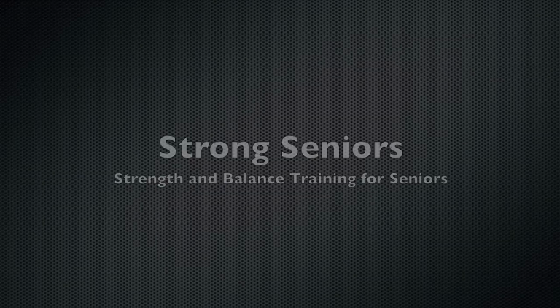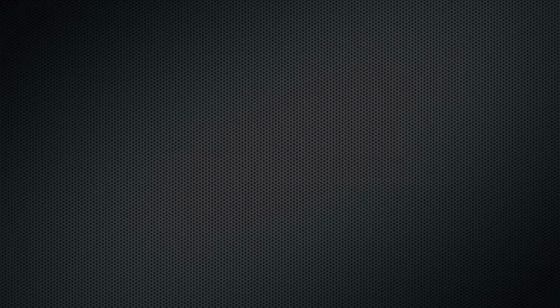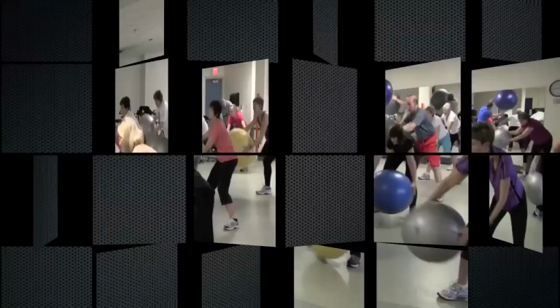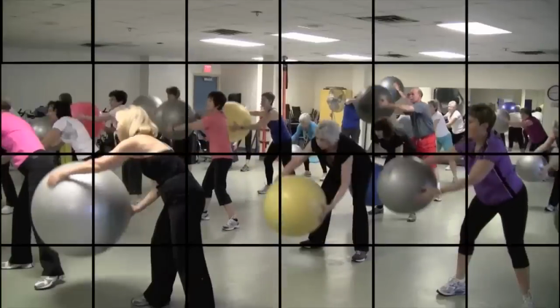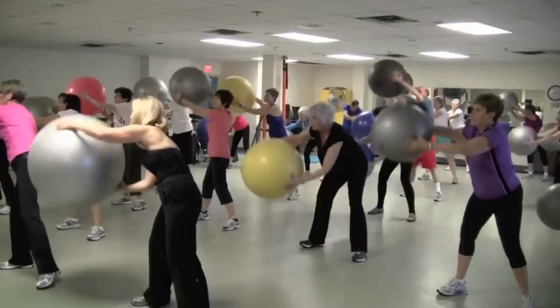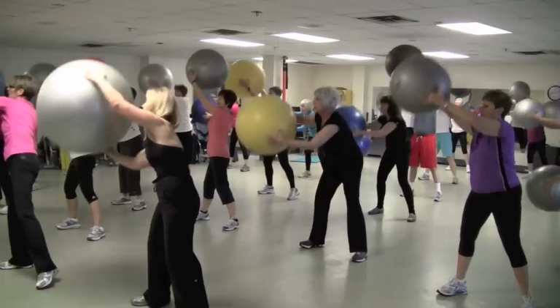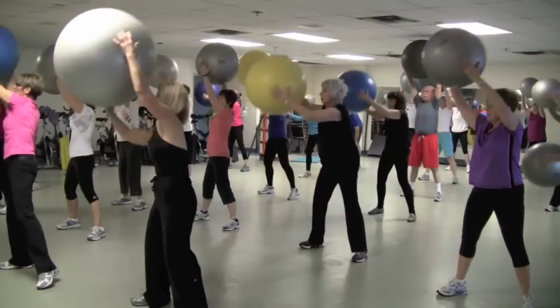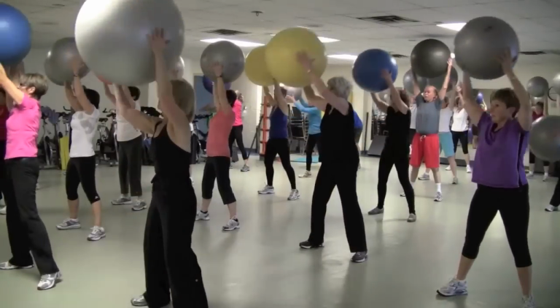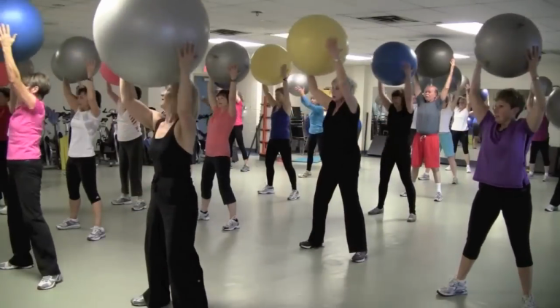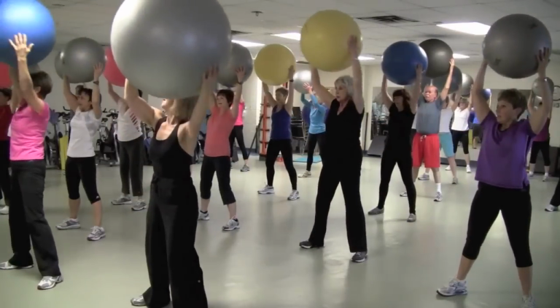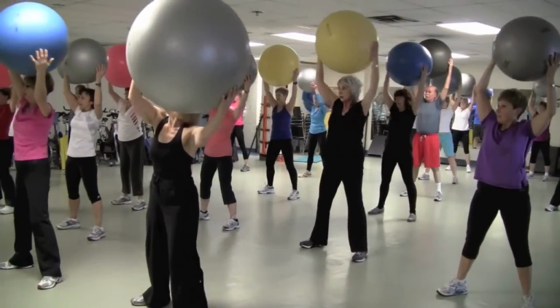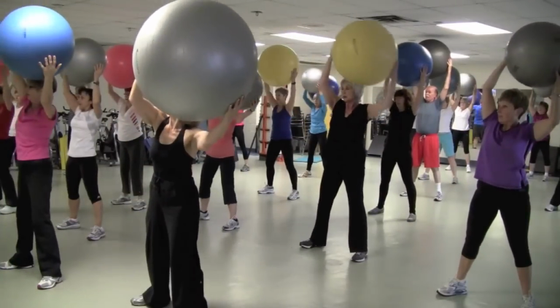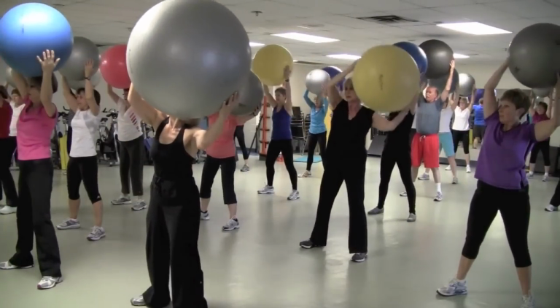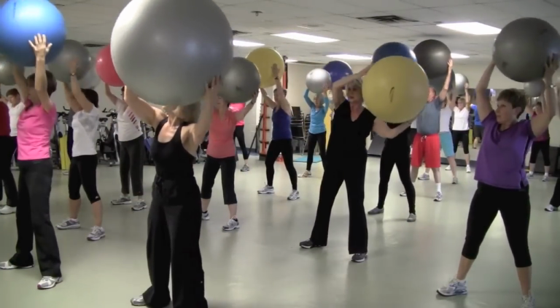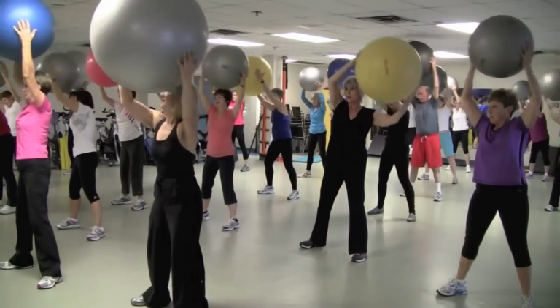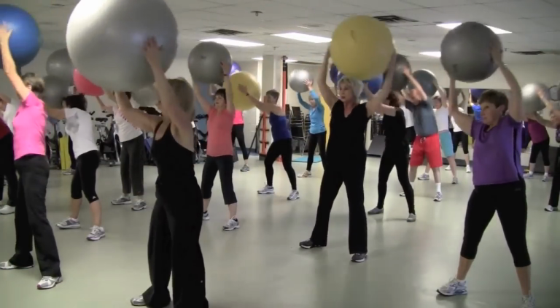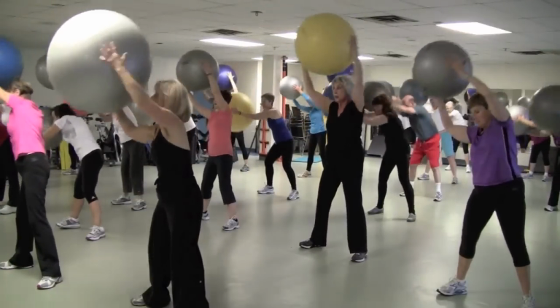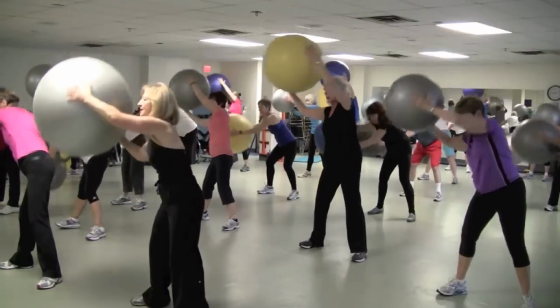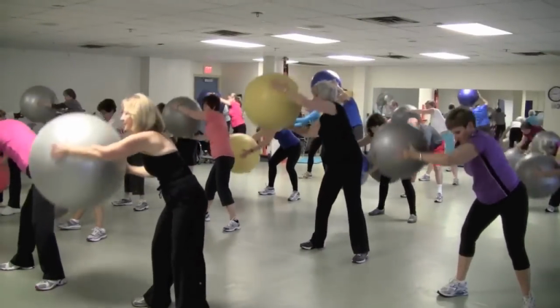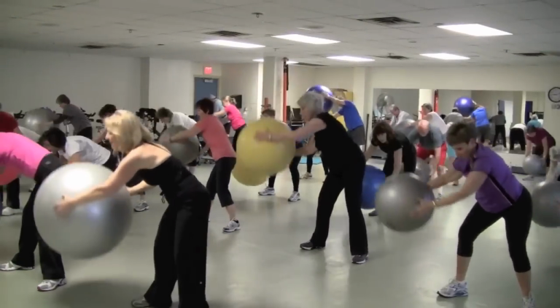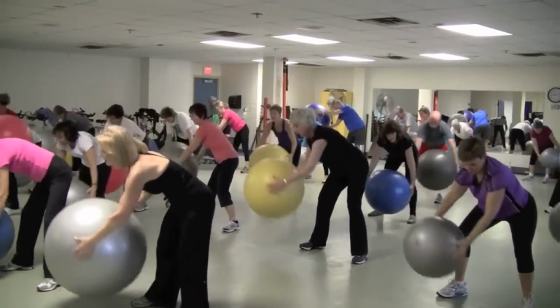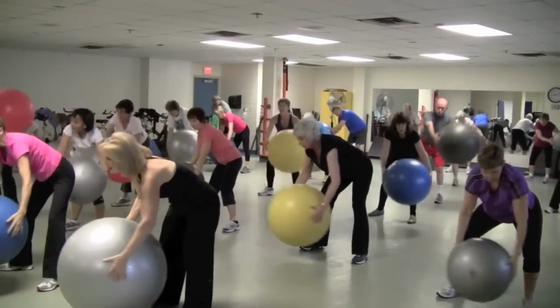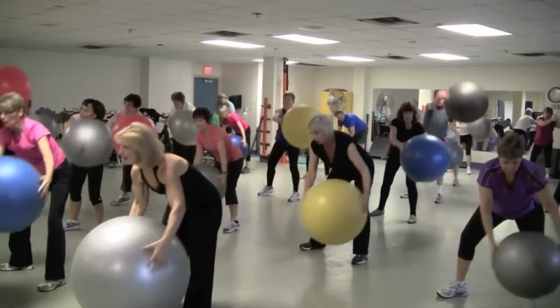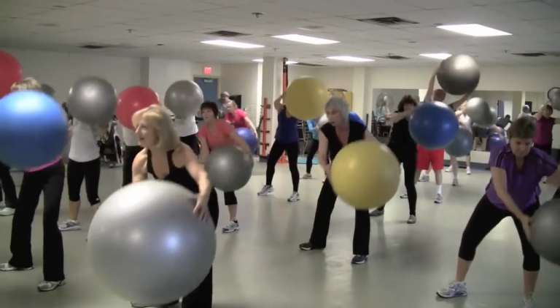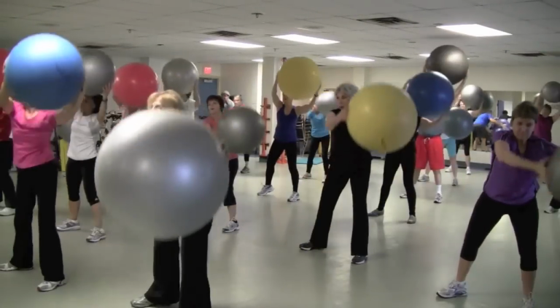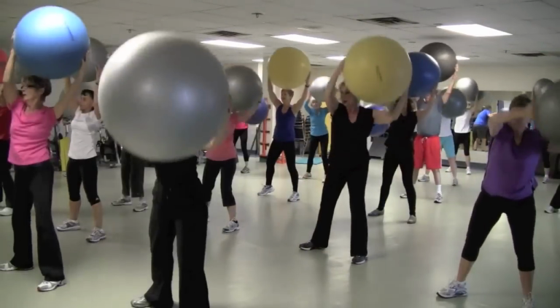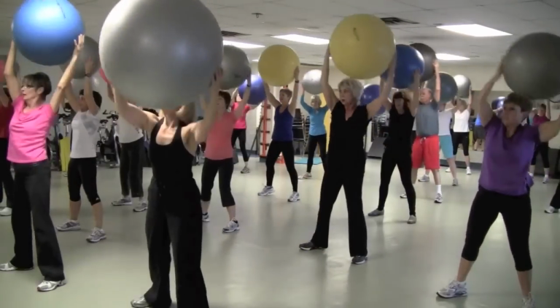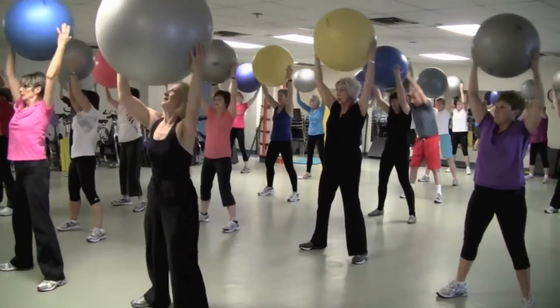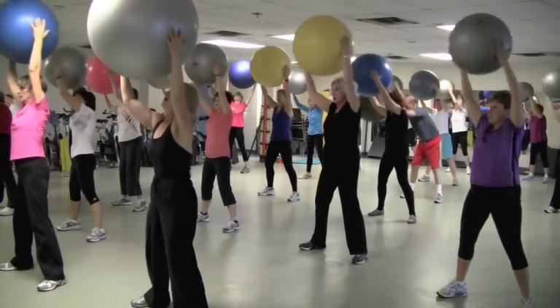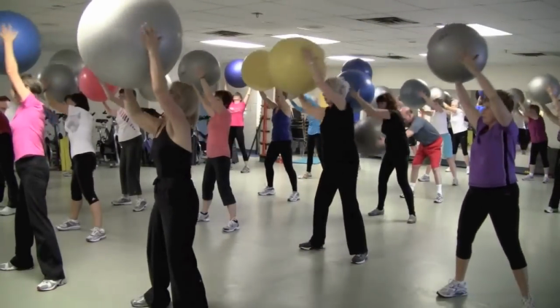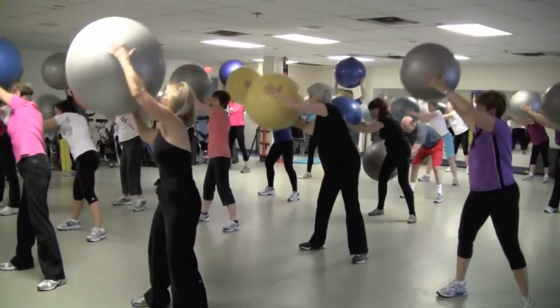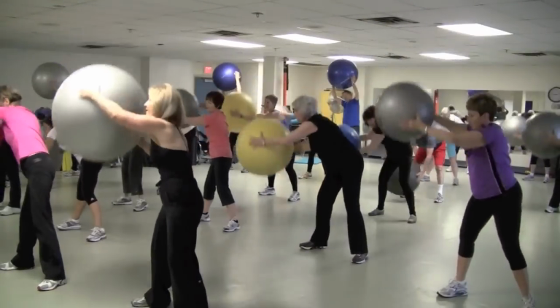Lift it up, now reverse the circle, for four full range of motion reps.